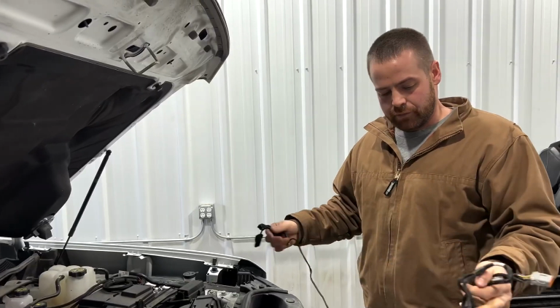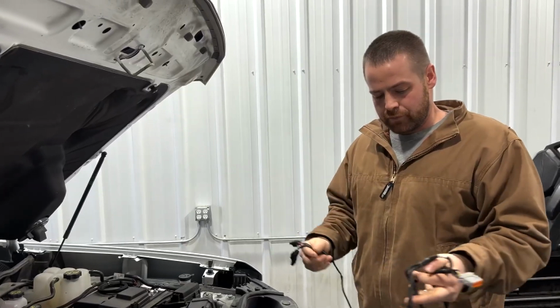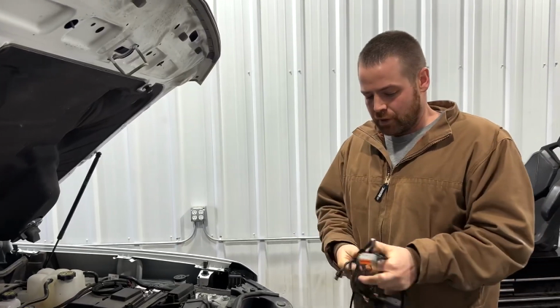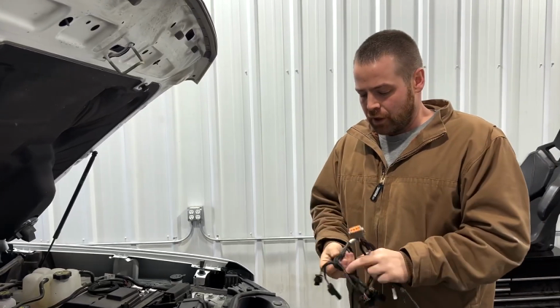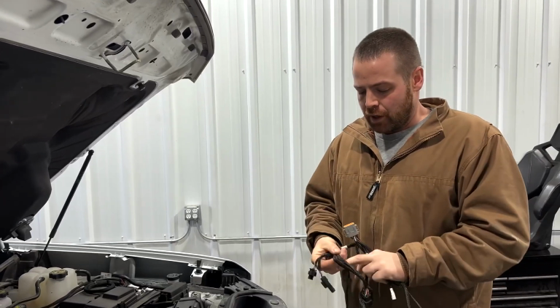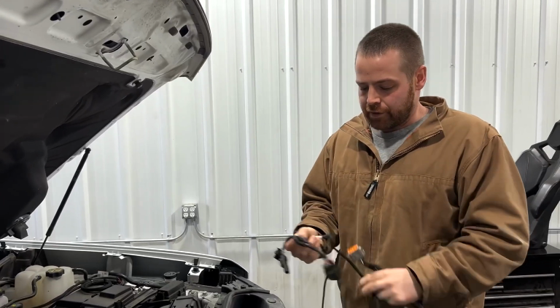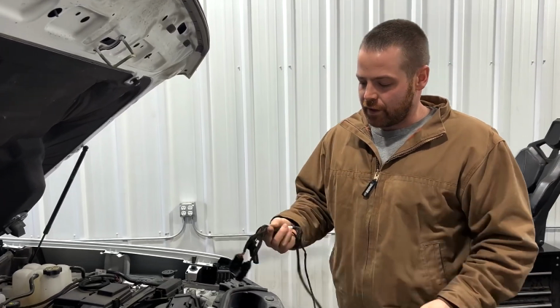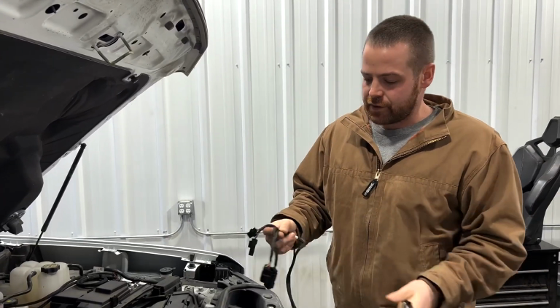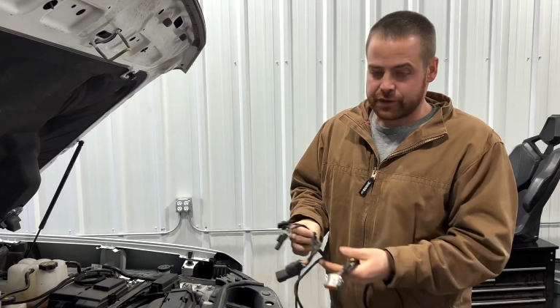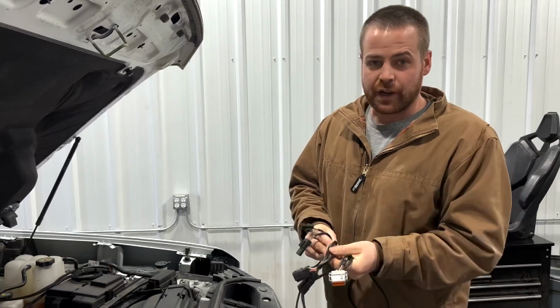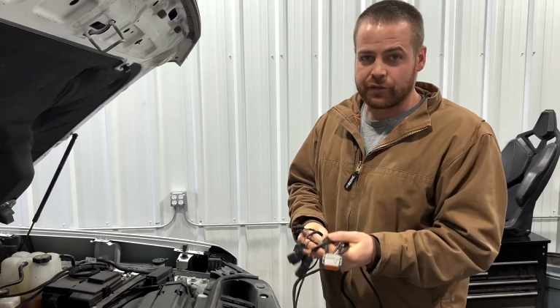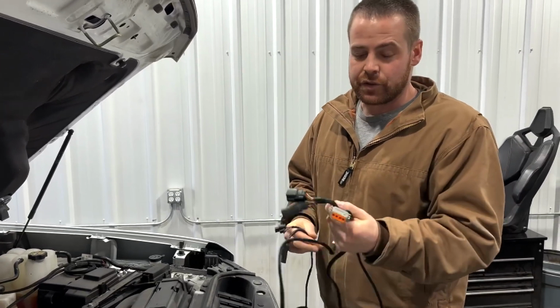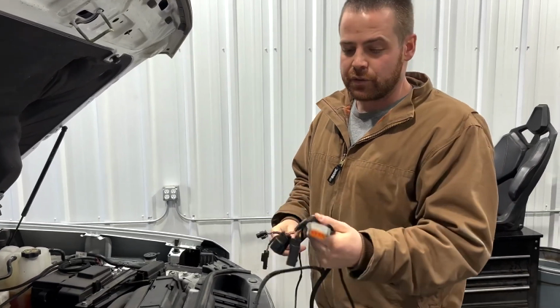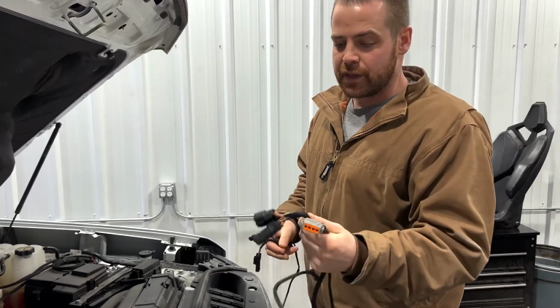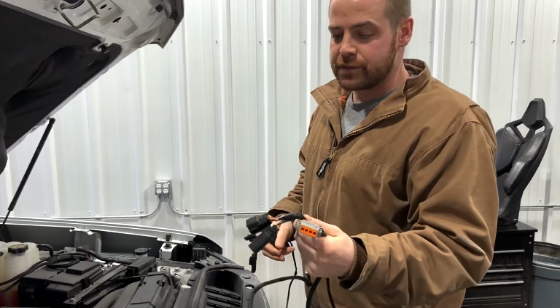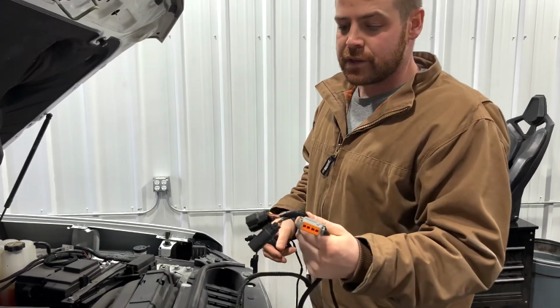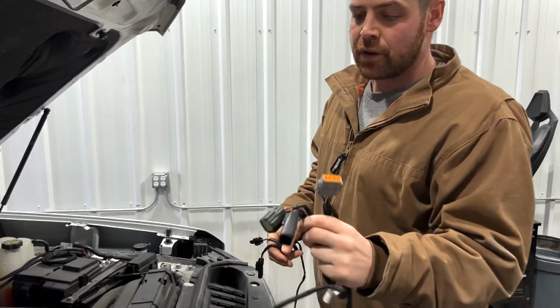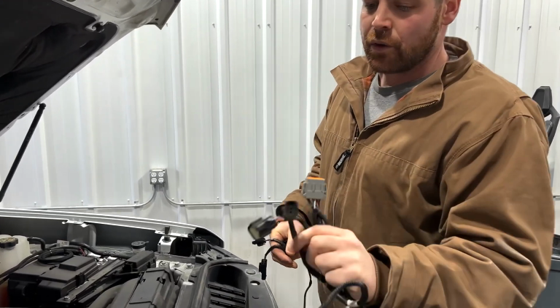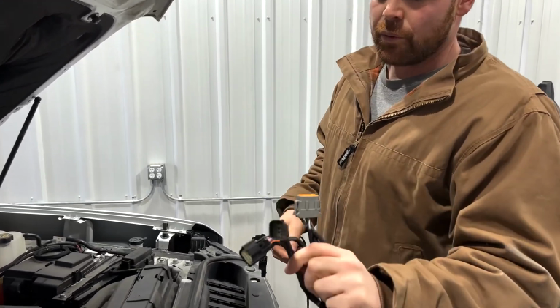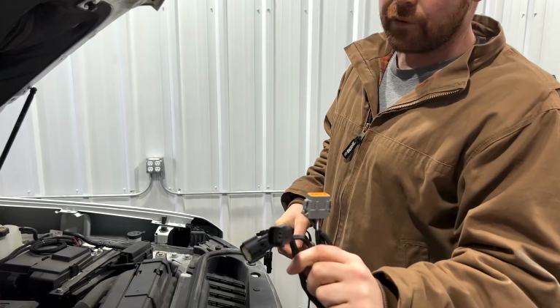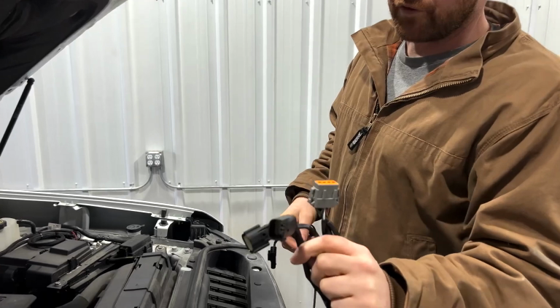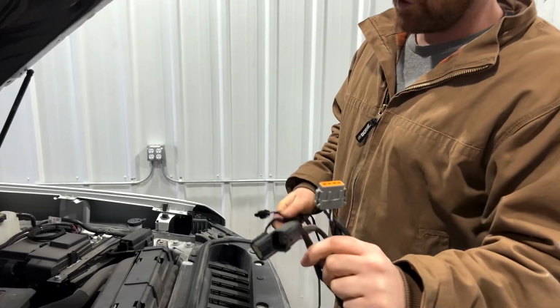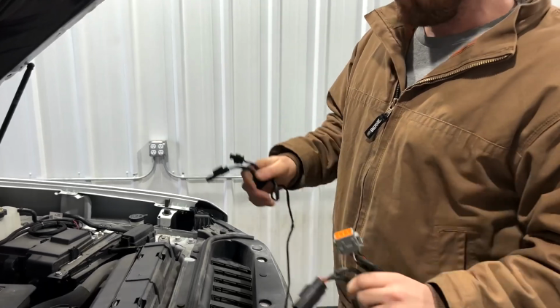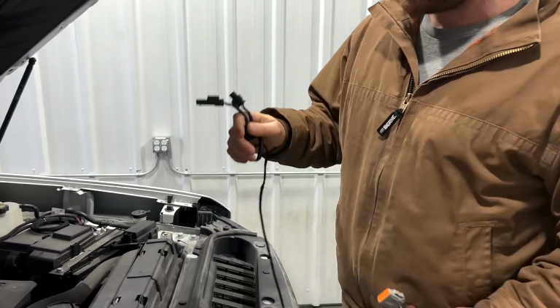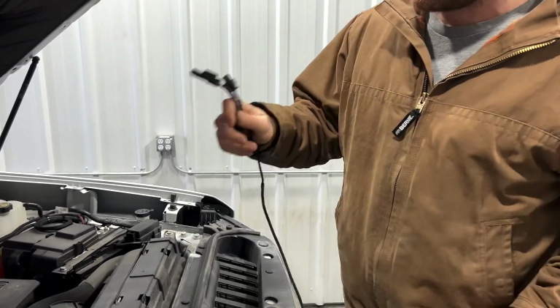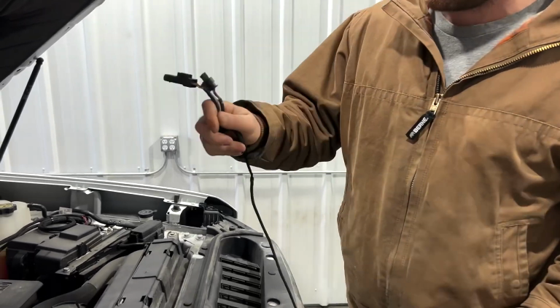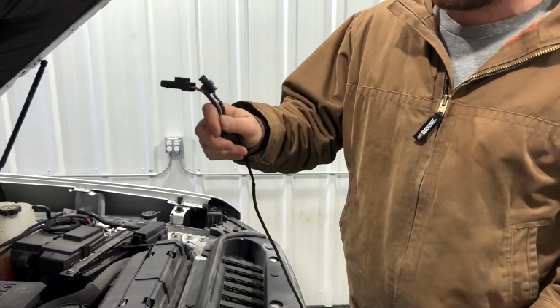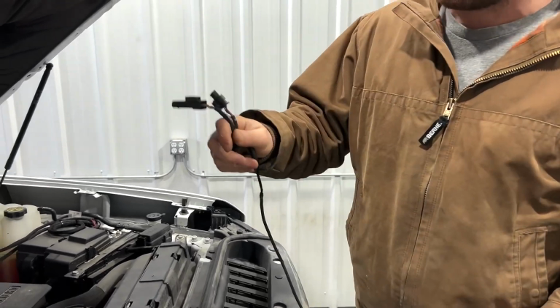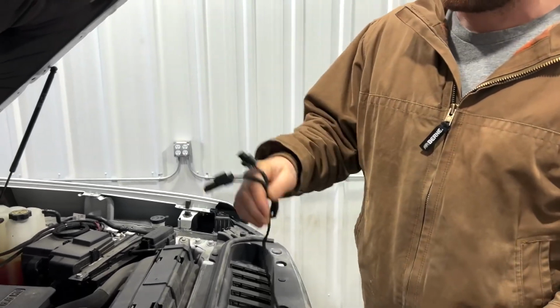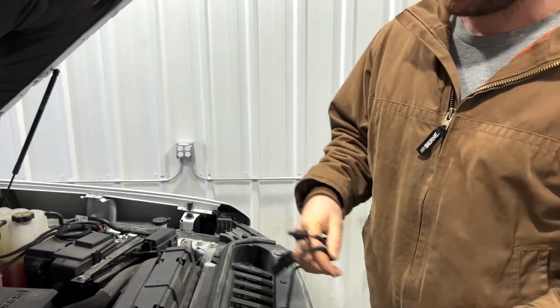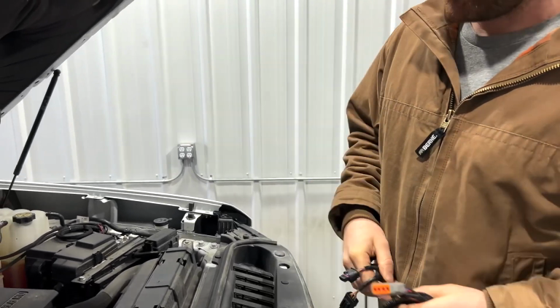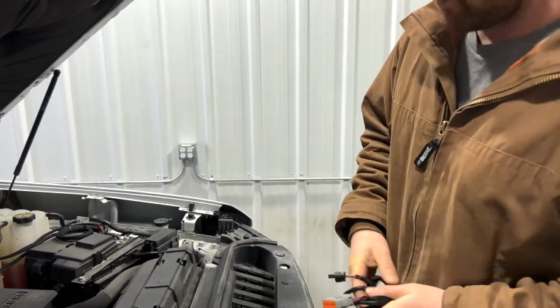On the harness, you're going to have two leads: one for the fuel pressure and one for the boost.